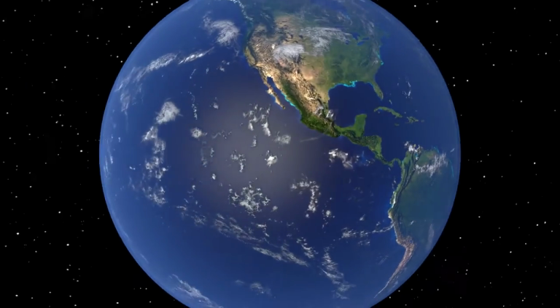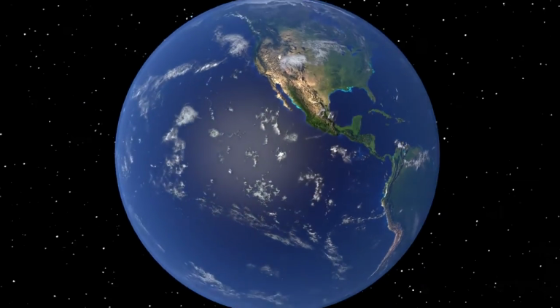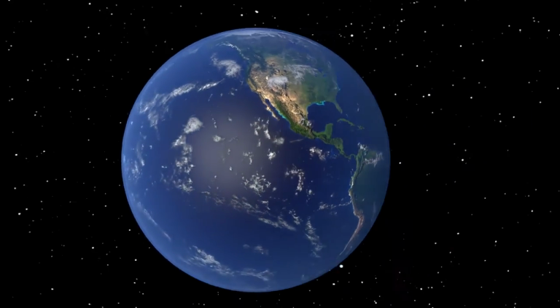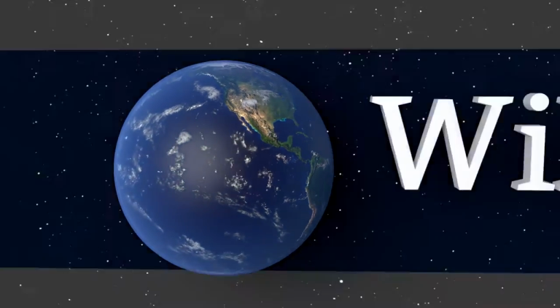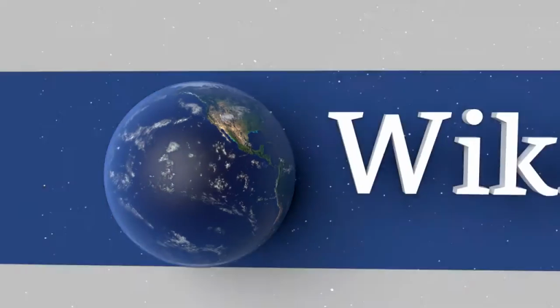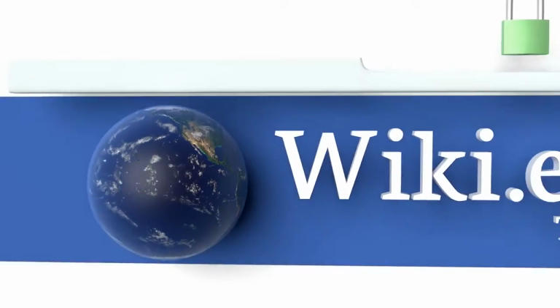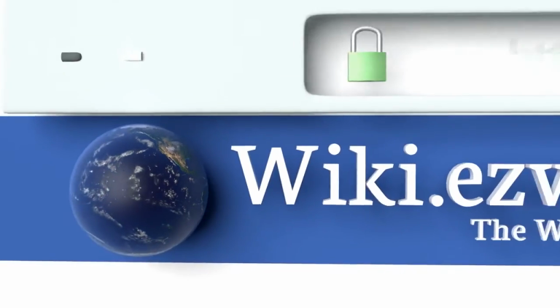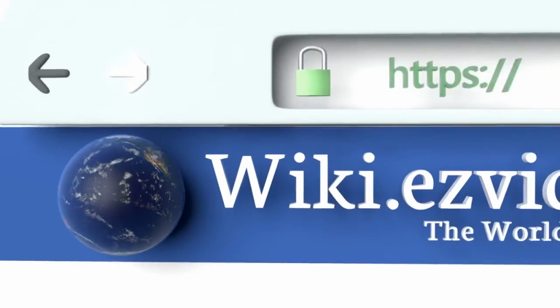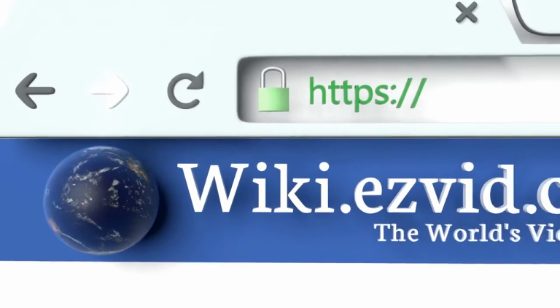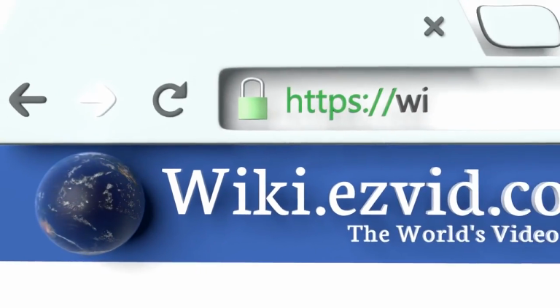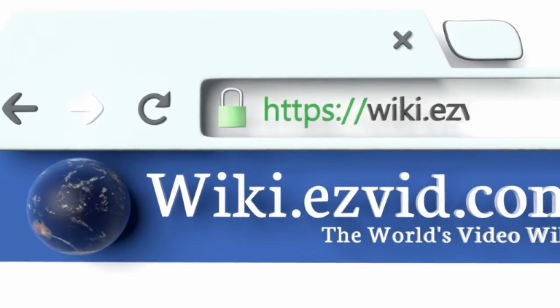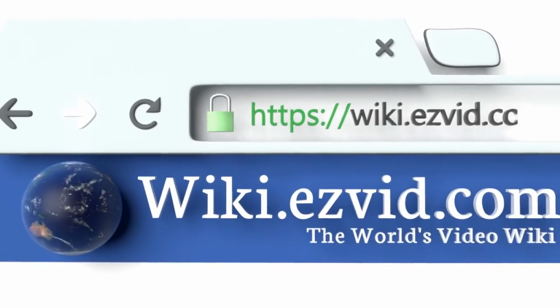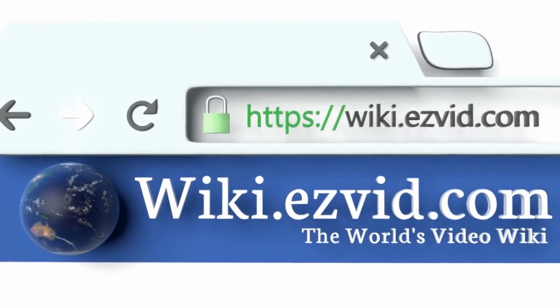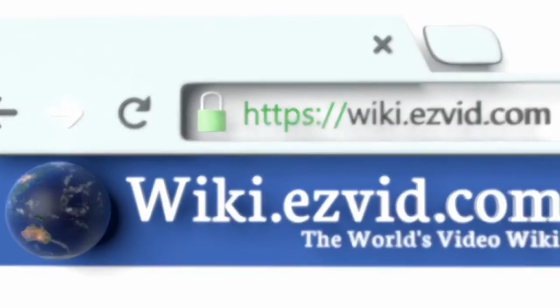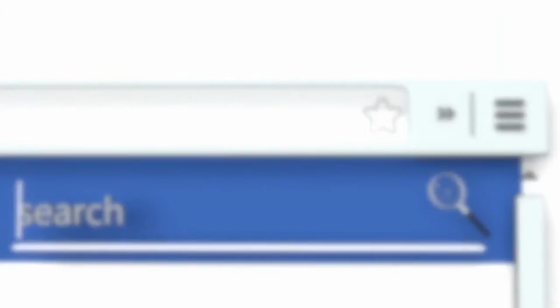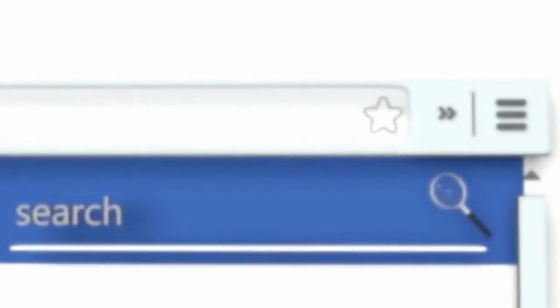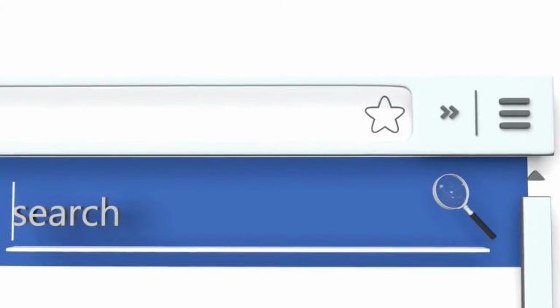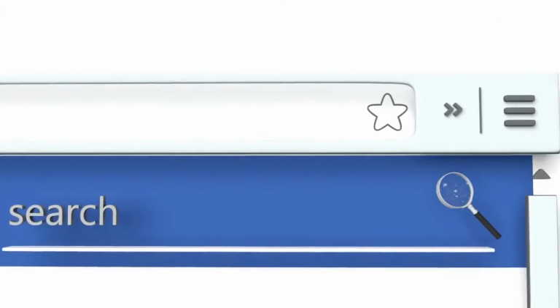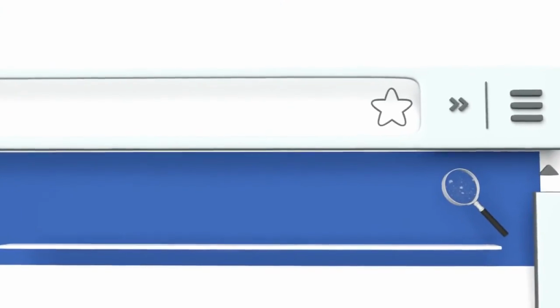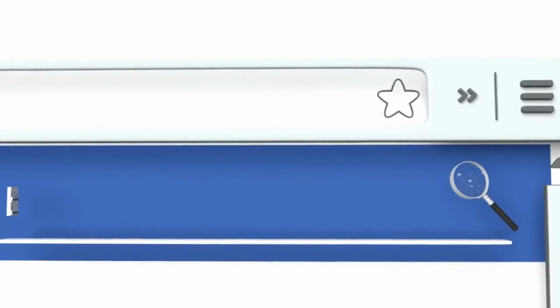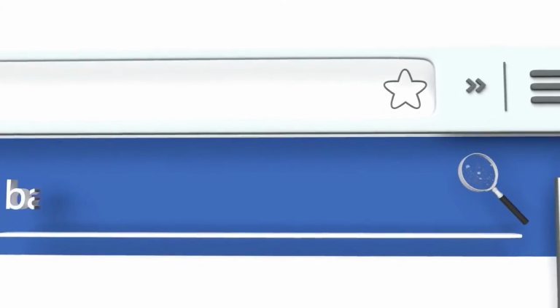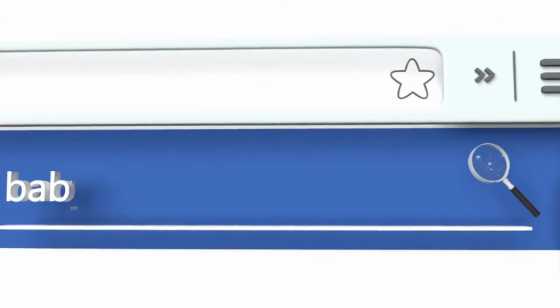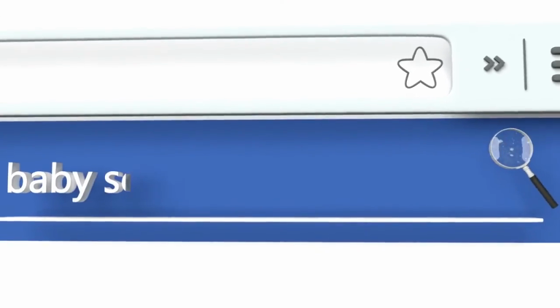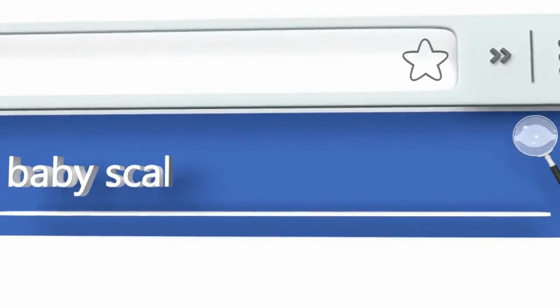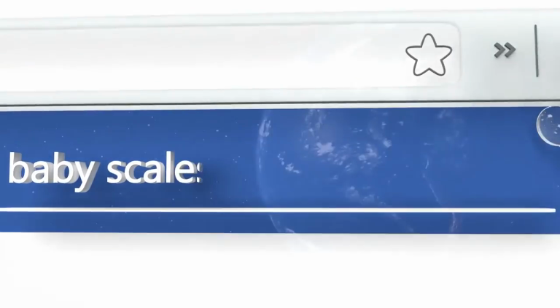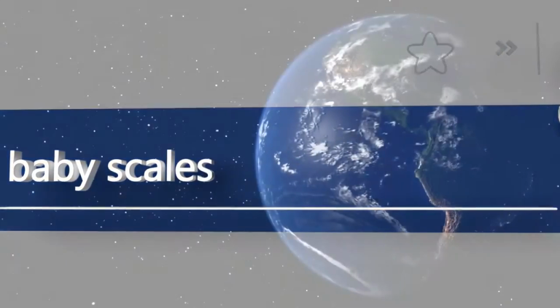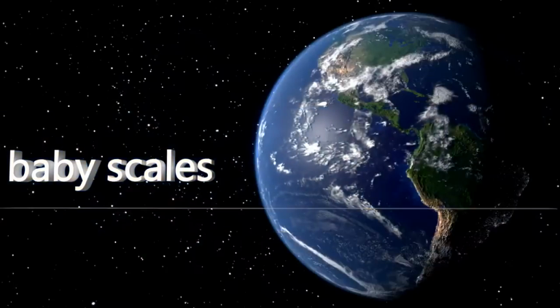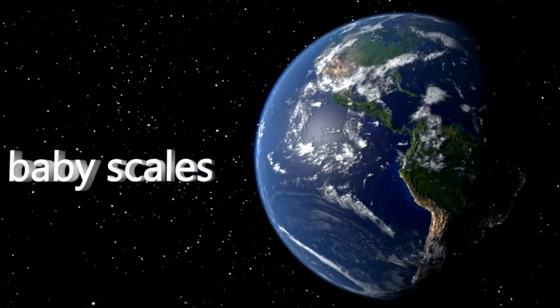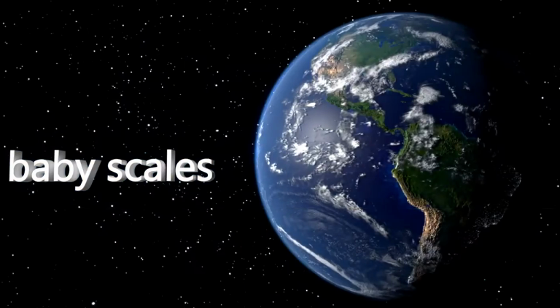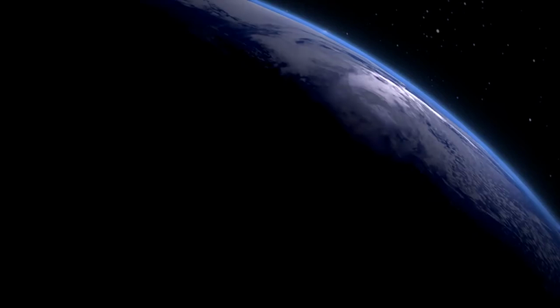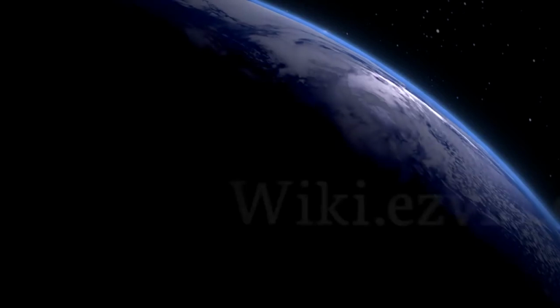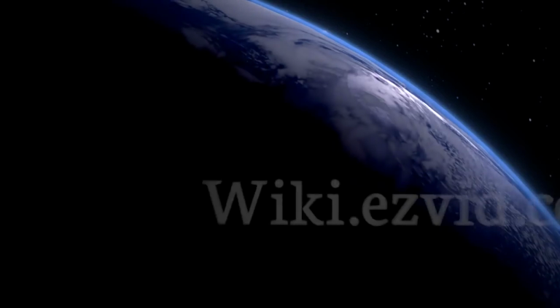To see all of our choices, go to wiki.easyvid.com and search for baby scales, or click beneath this video.